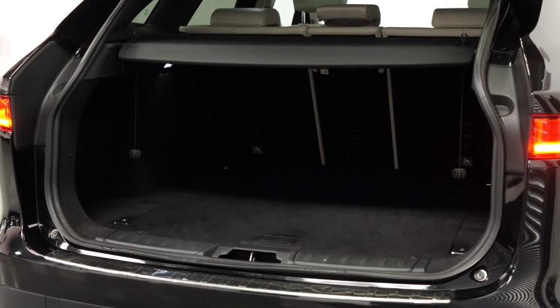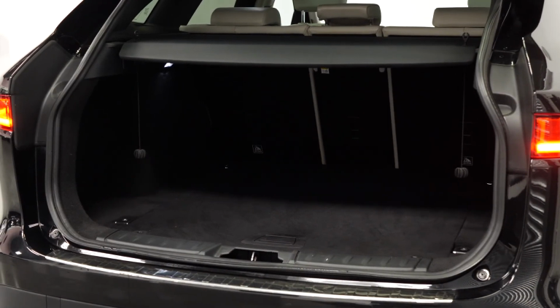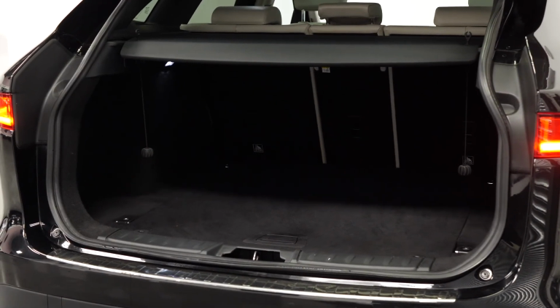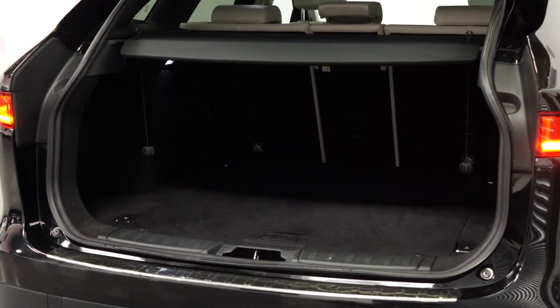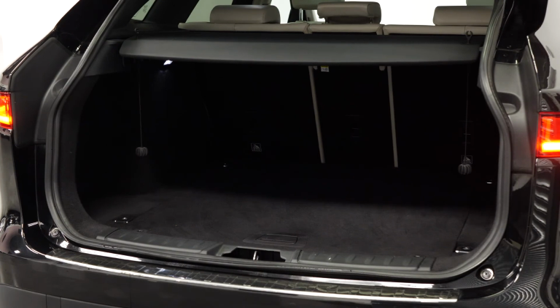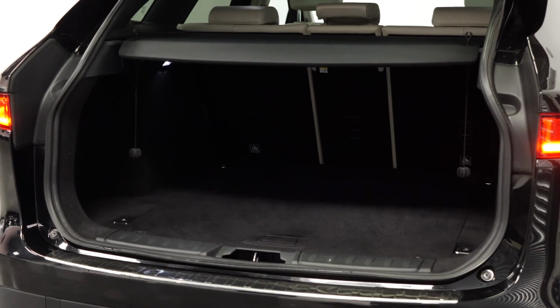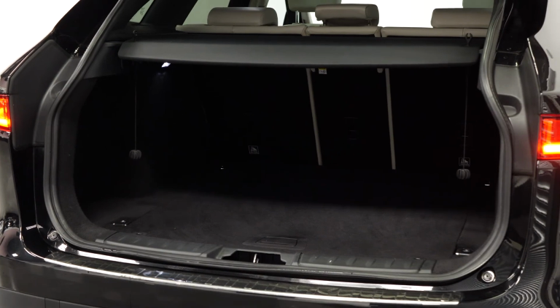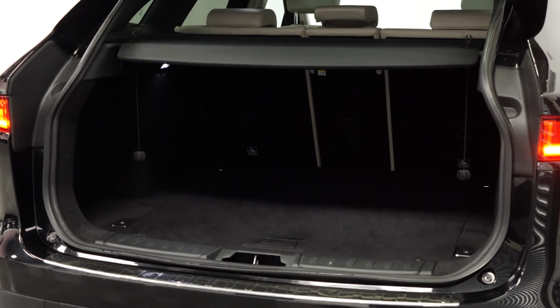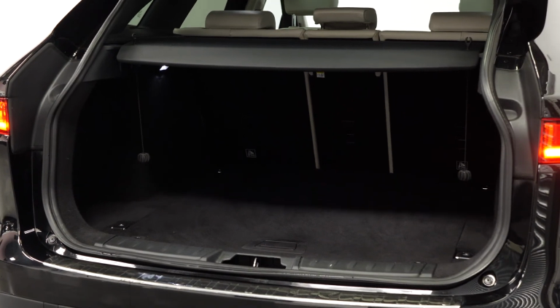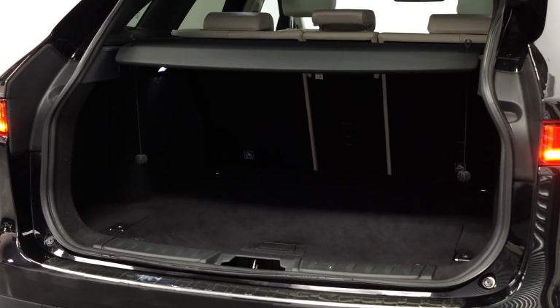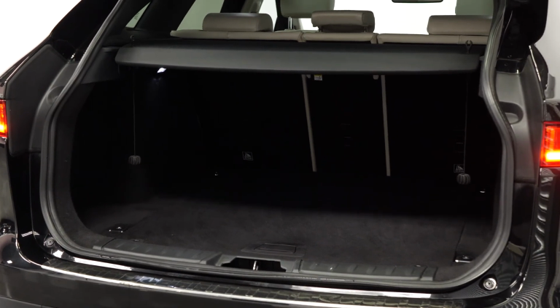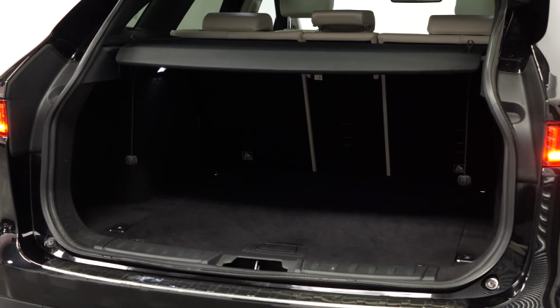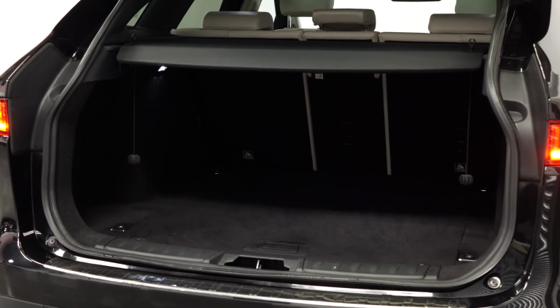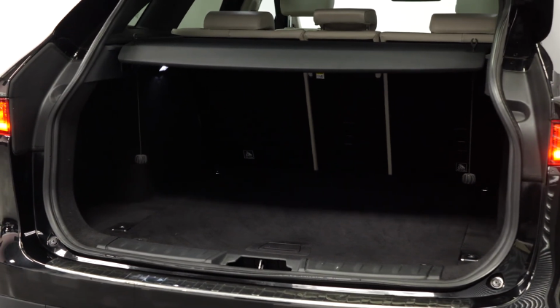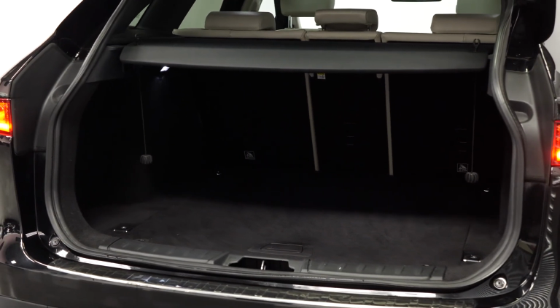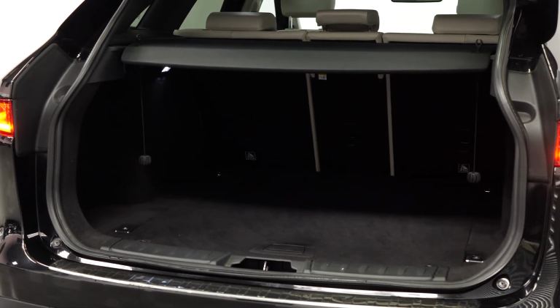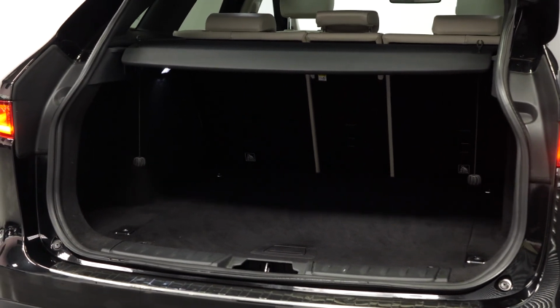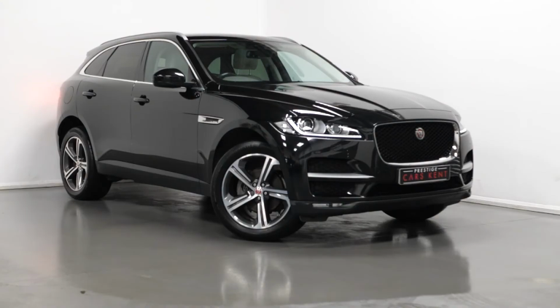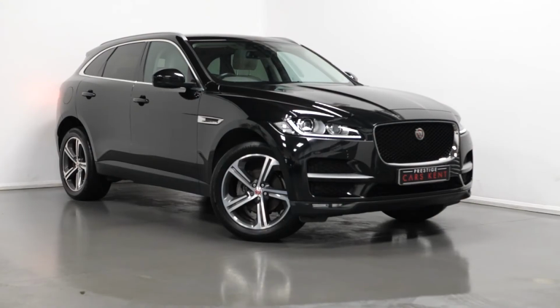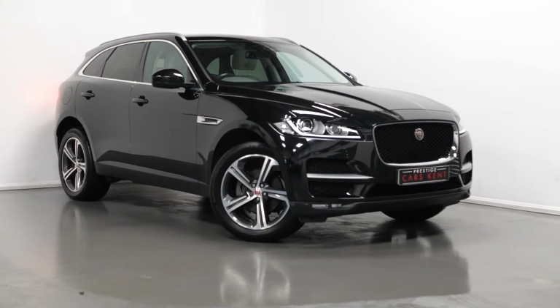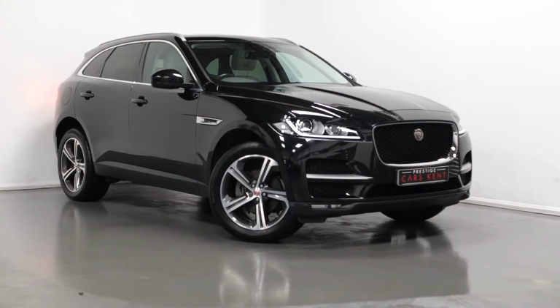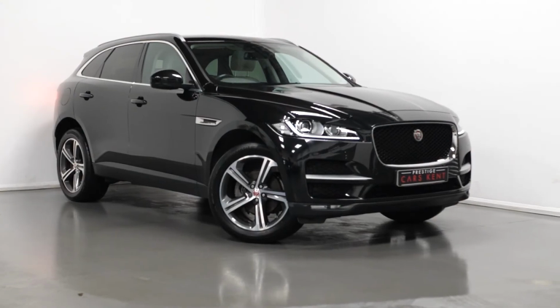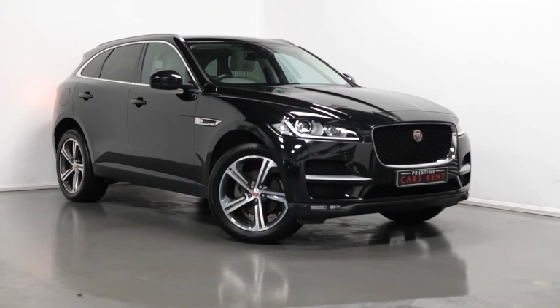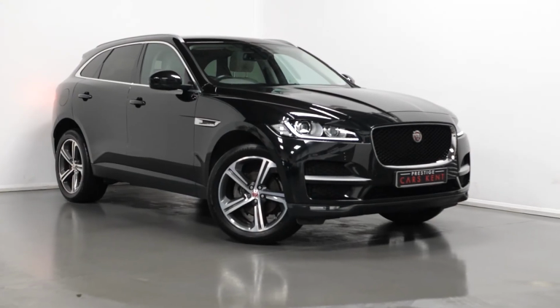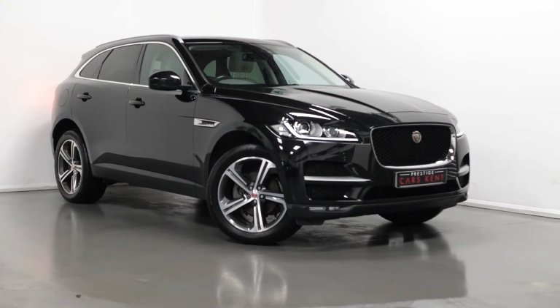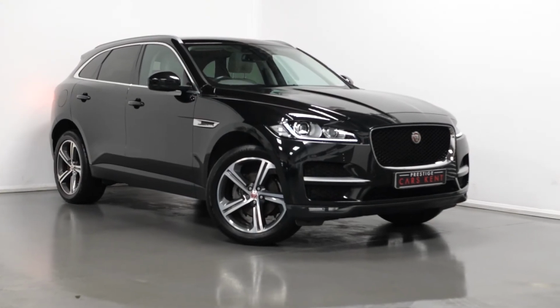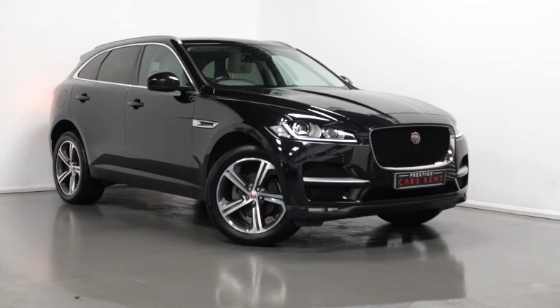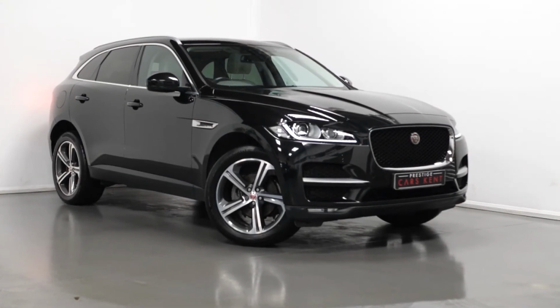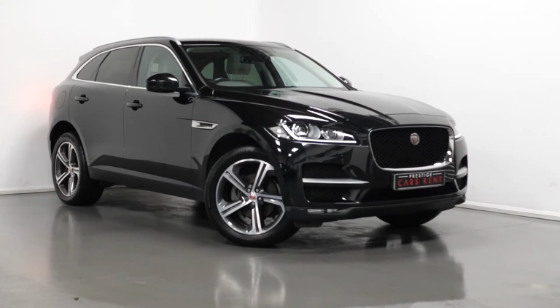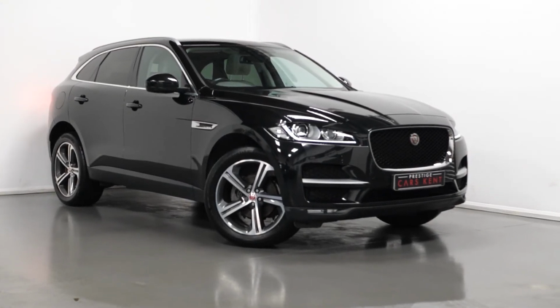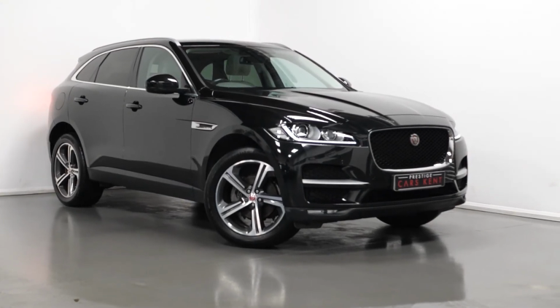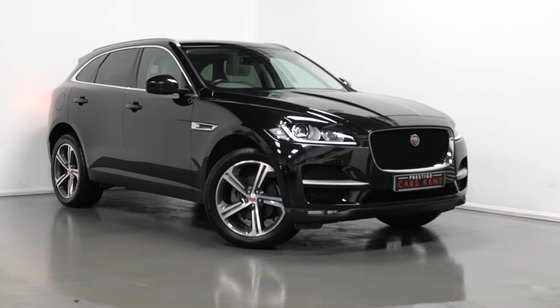The vehicle also comes with 40-20-40 split folding rear seats, and as you can see, plenty of boot space for all of your storage needs.